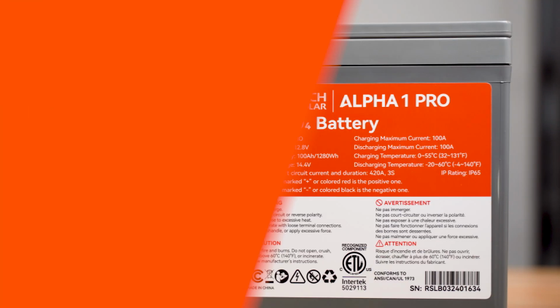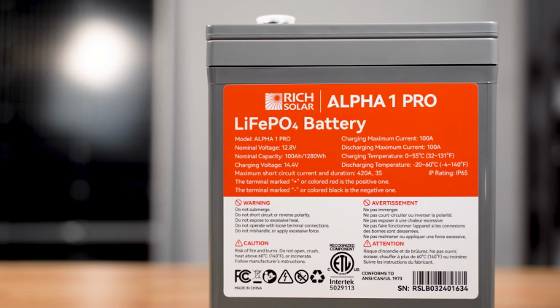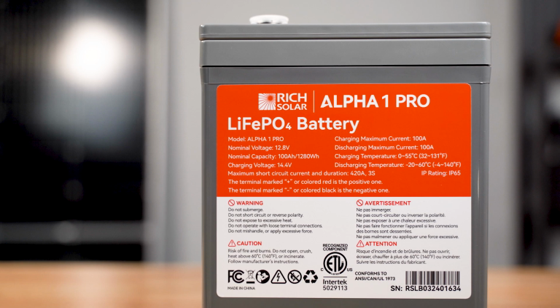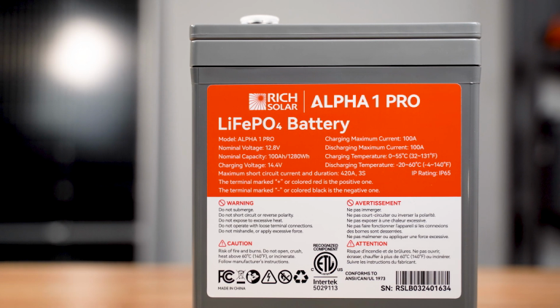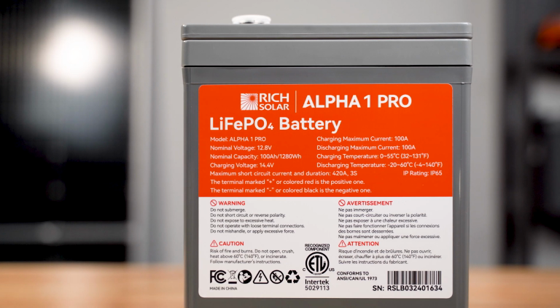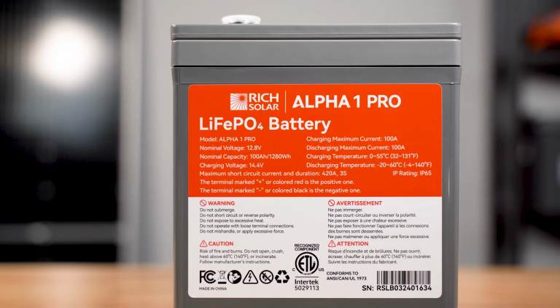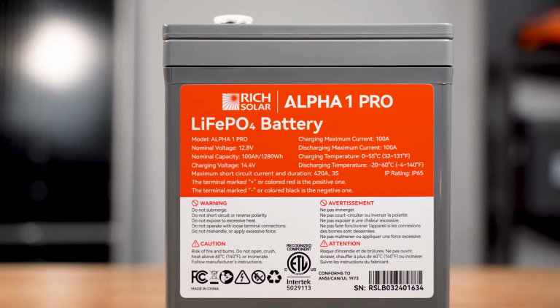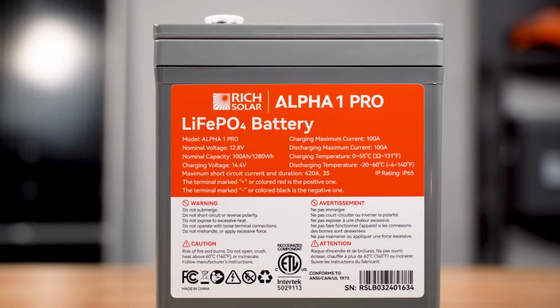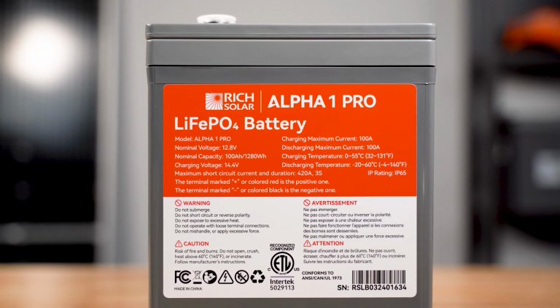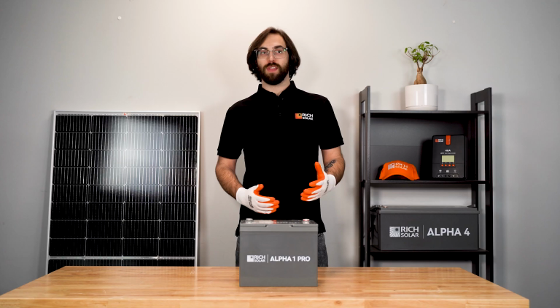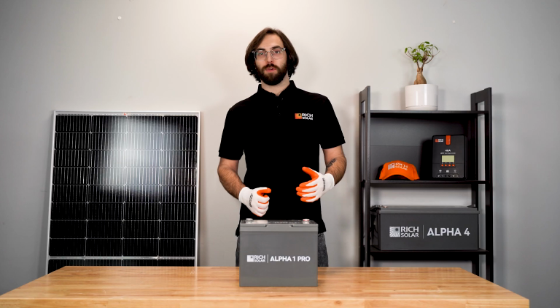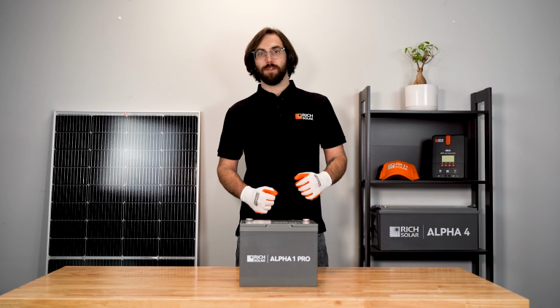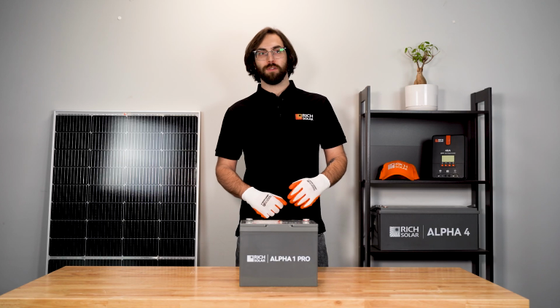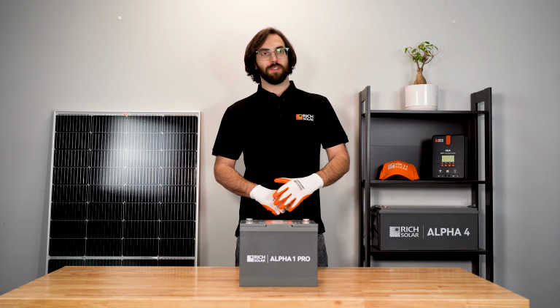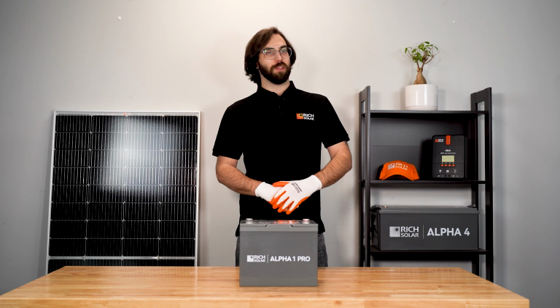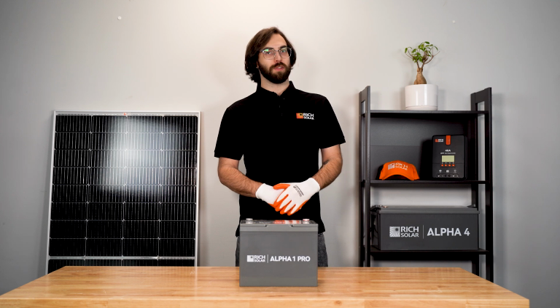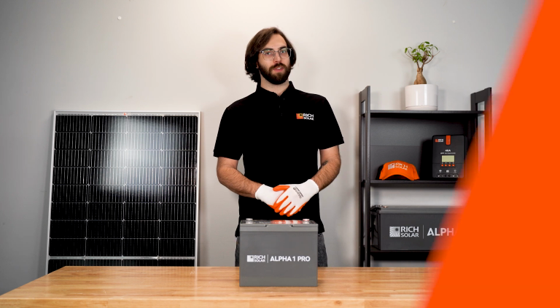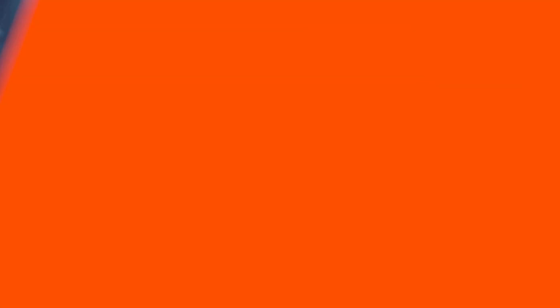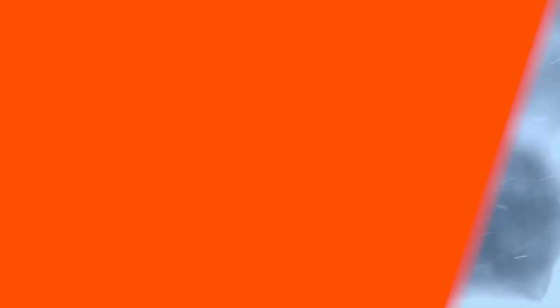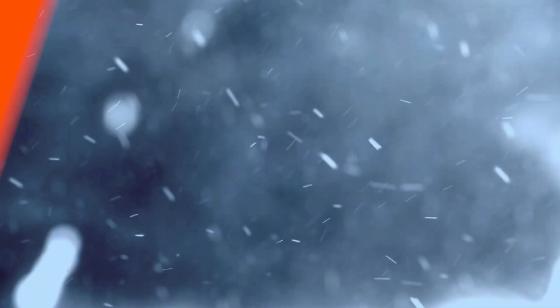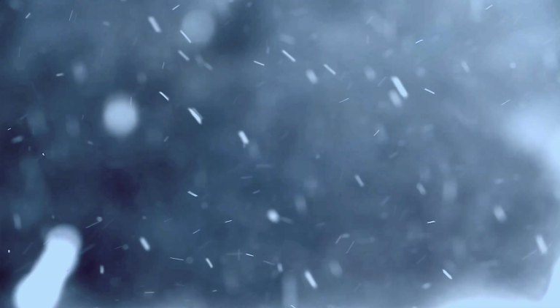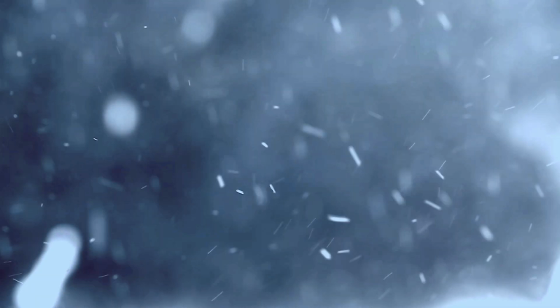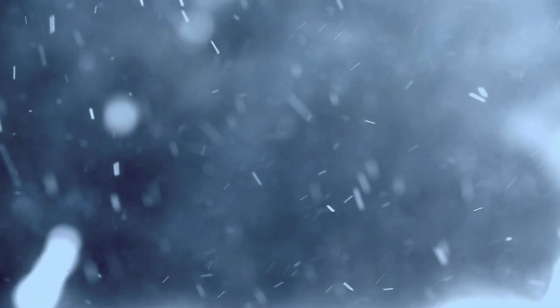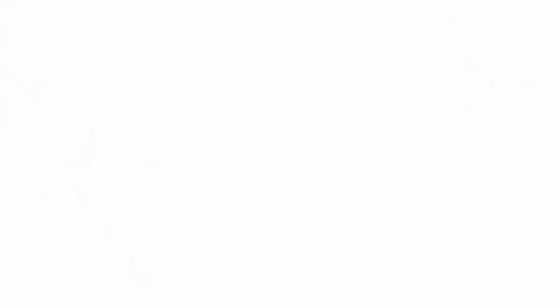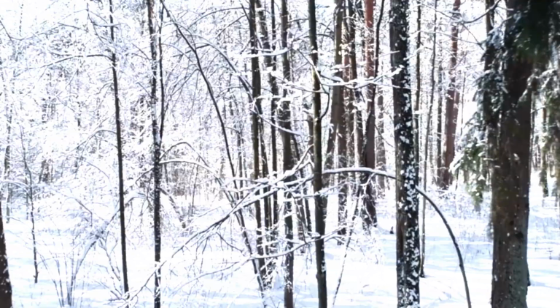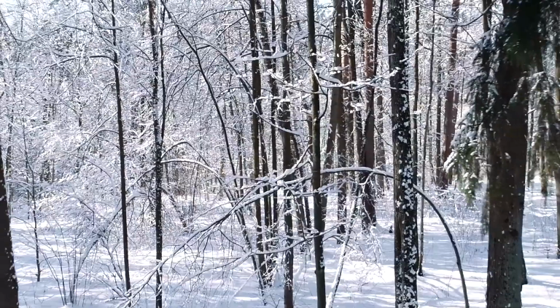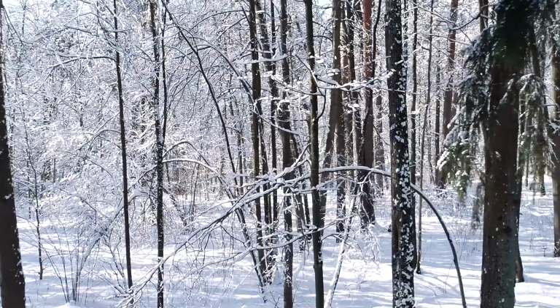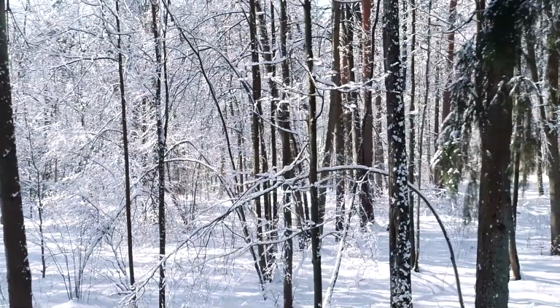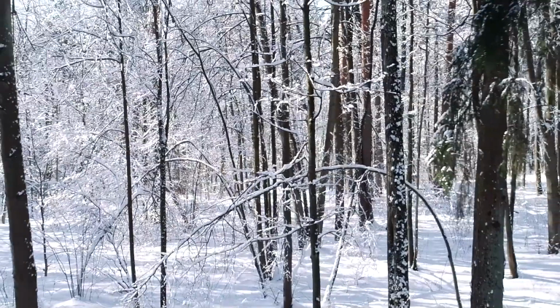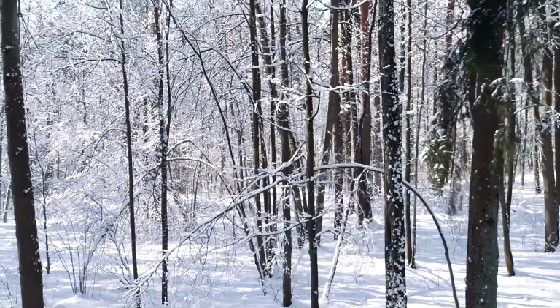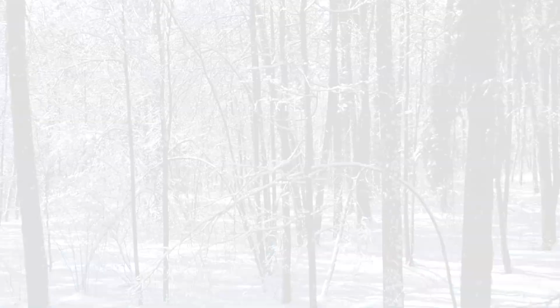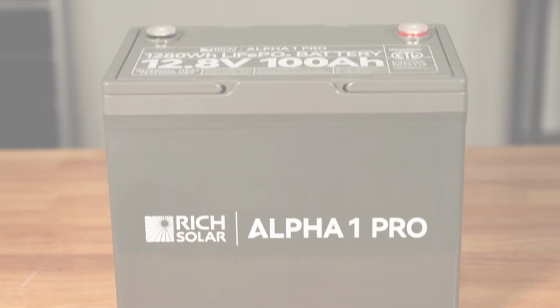The Alpha One Pro battery includes all the same great features such as internal heating technology, allowing it to operate in sub-optimal temperatures.